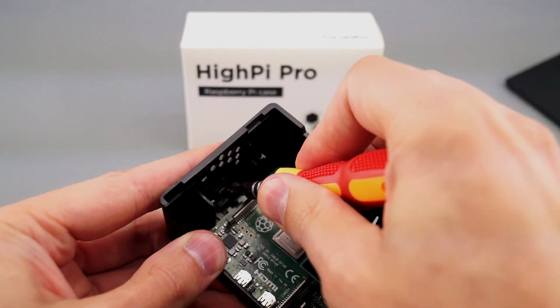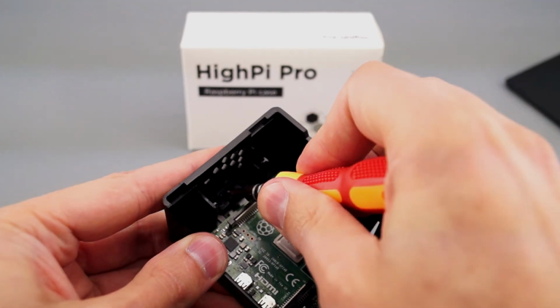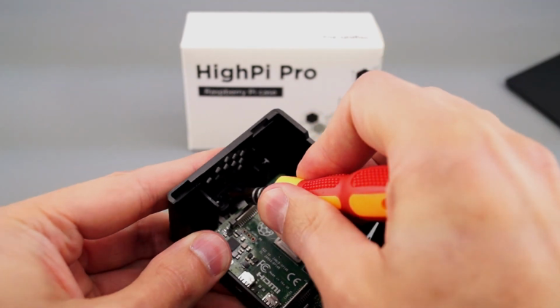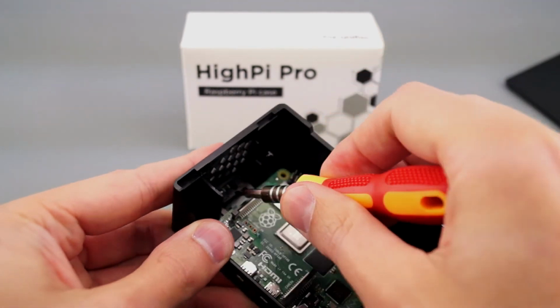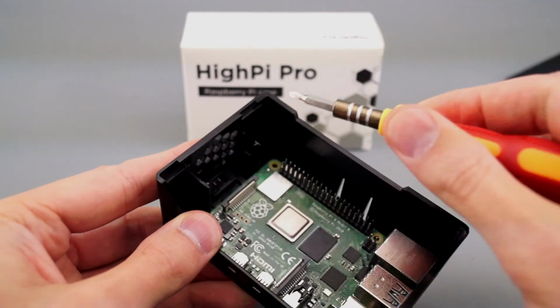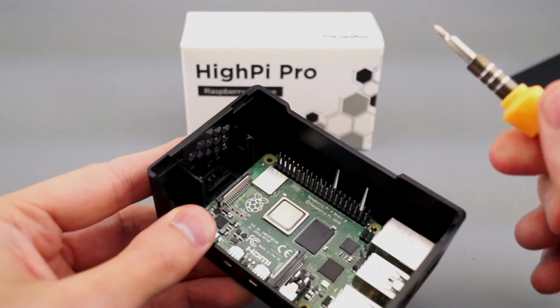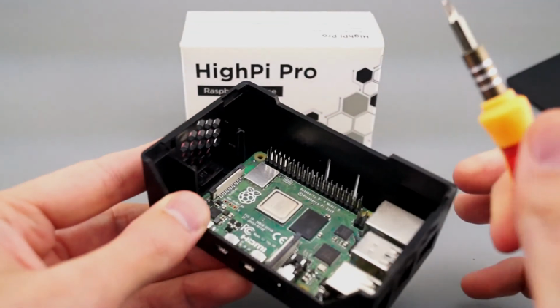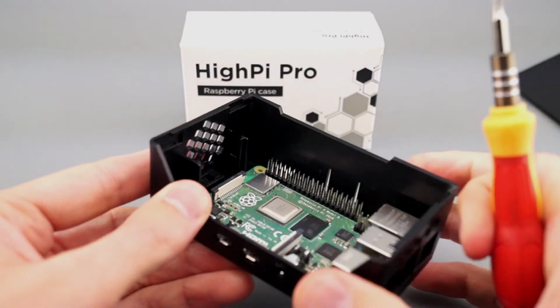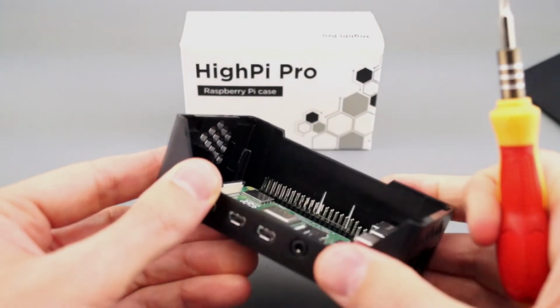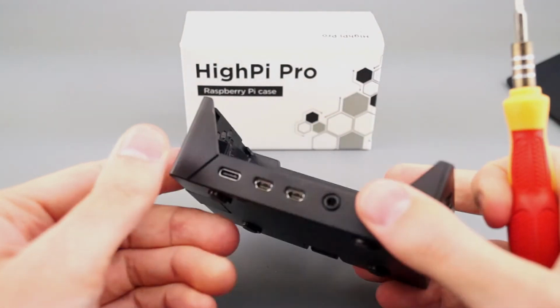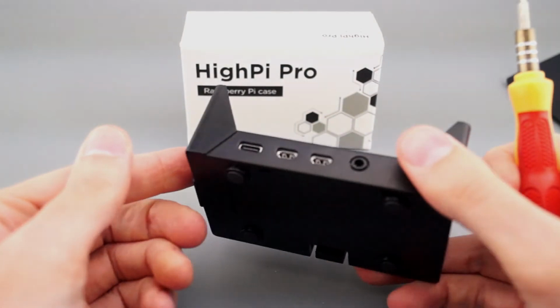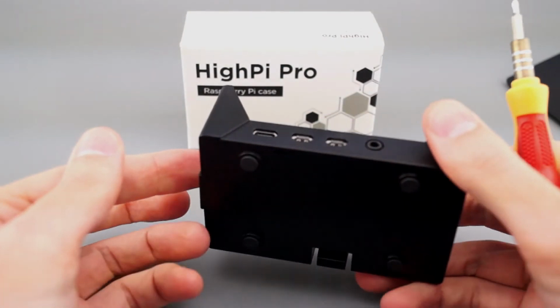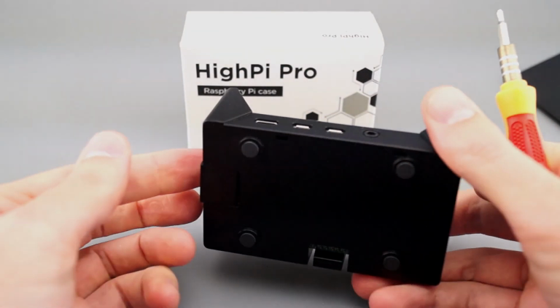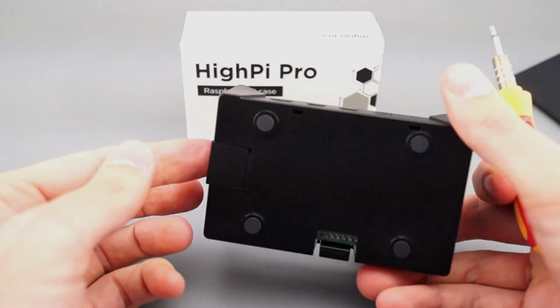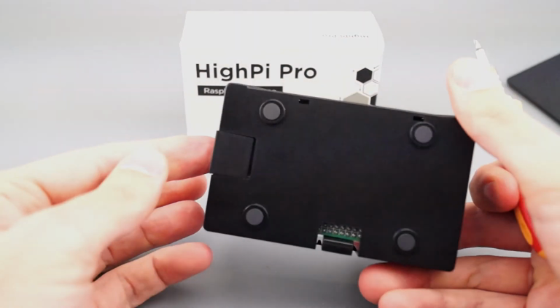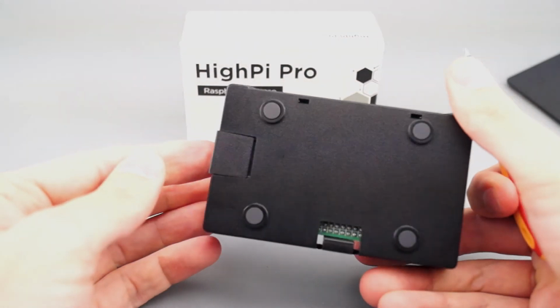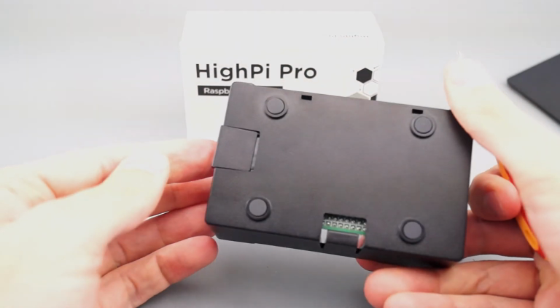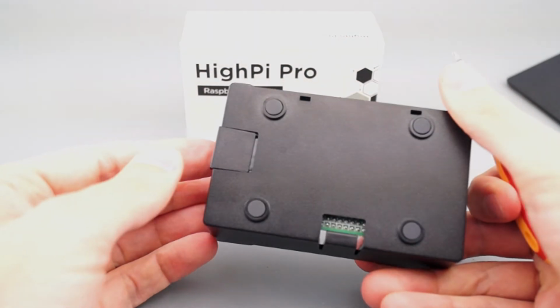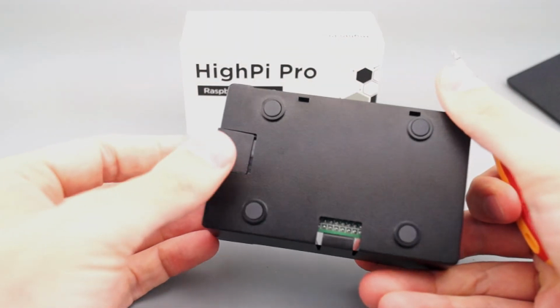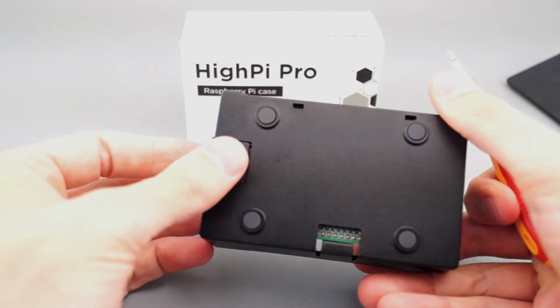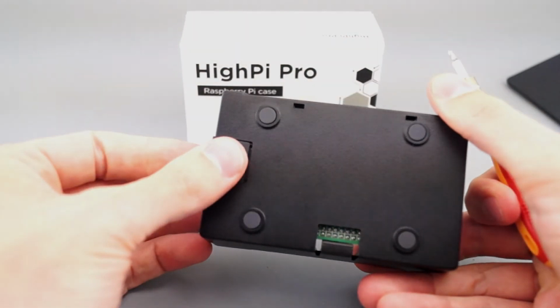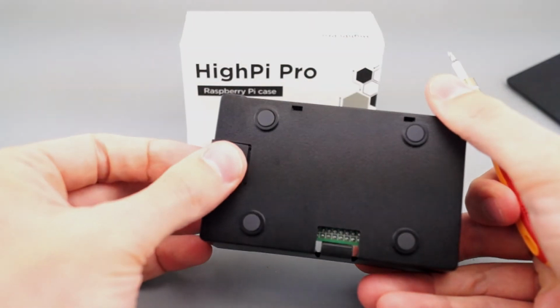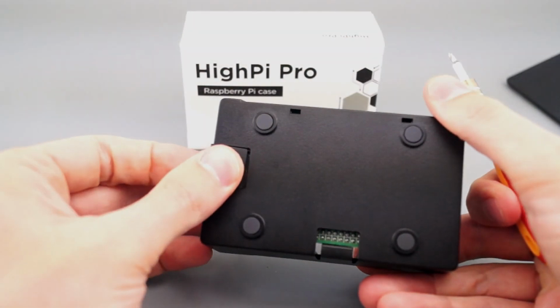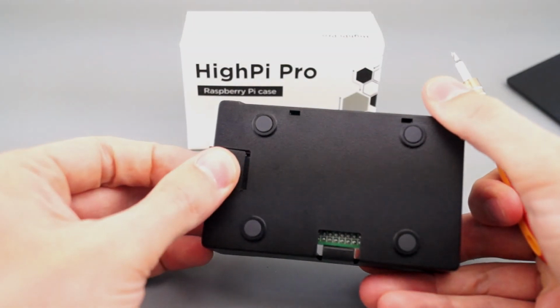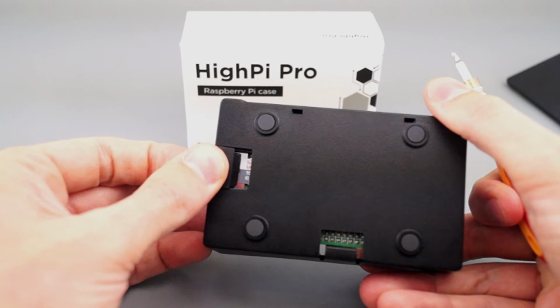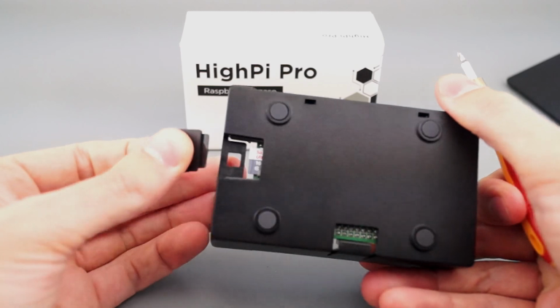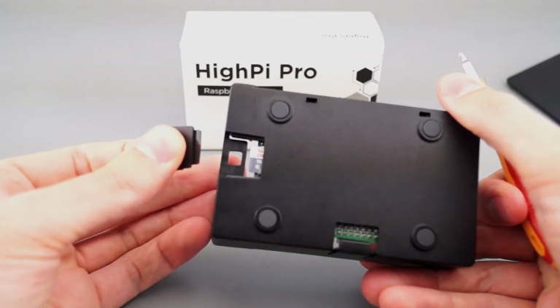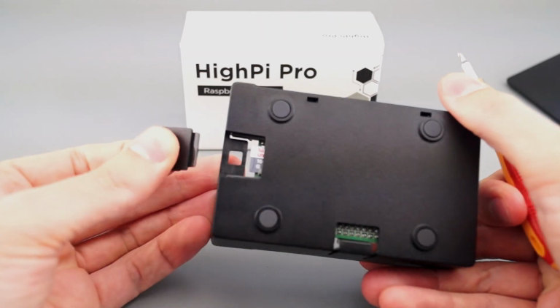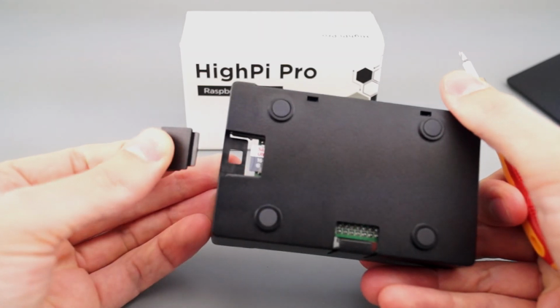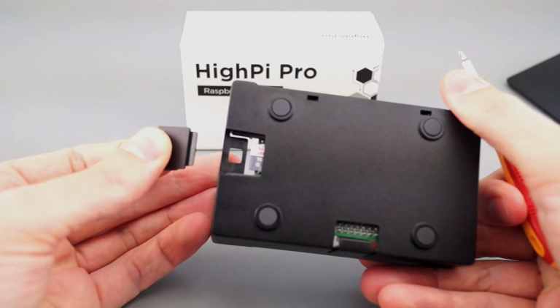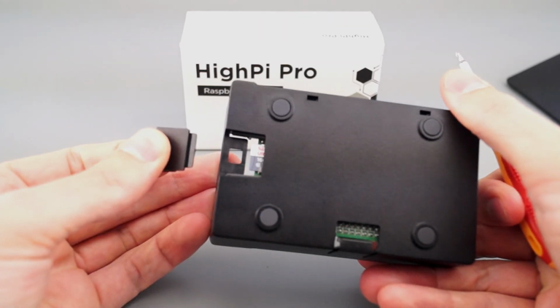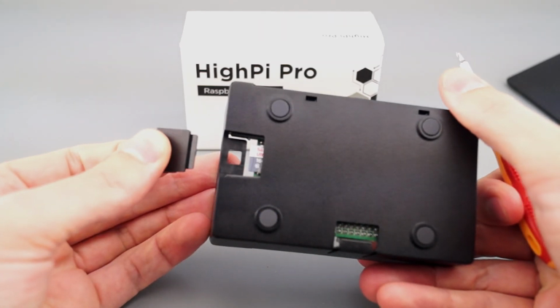The case can be VESA mounted or wall mounted using an optional VESA mount plate.